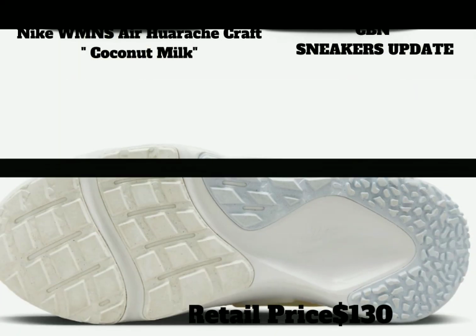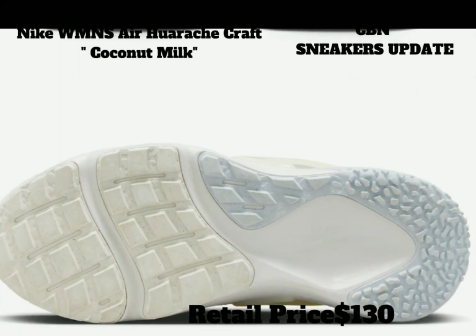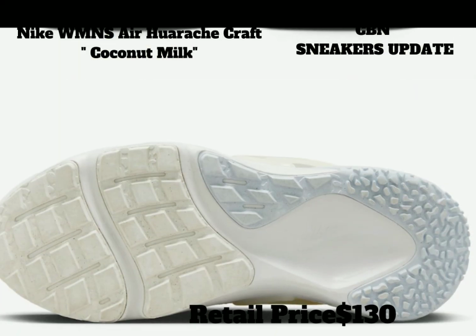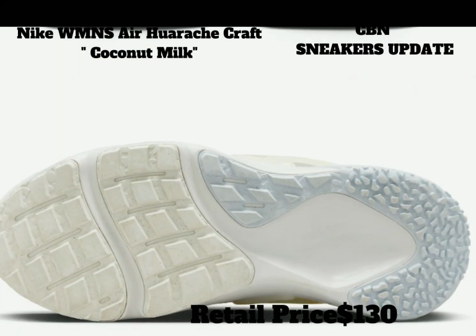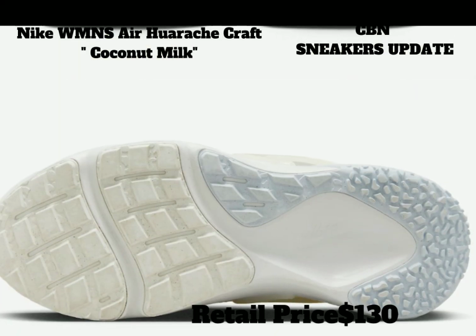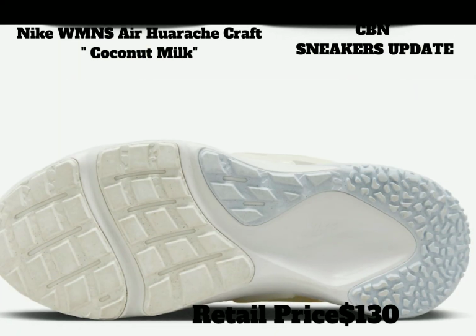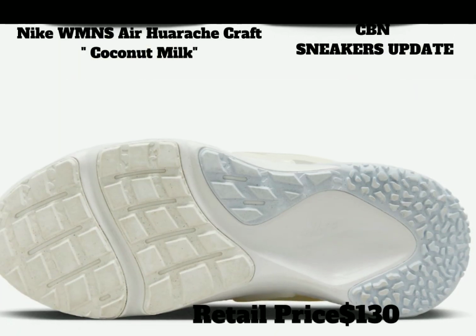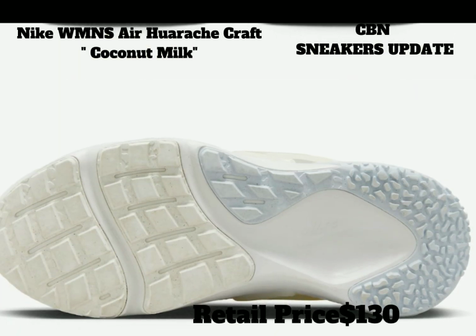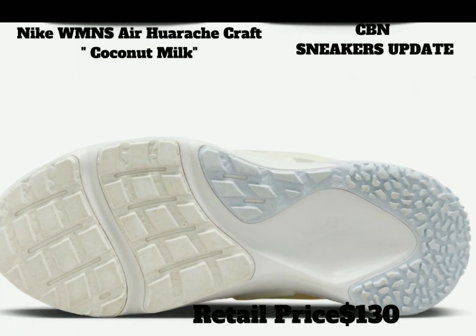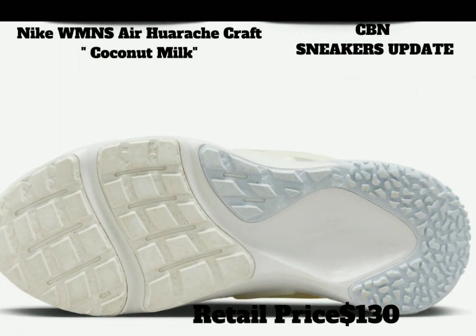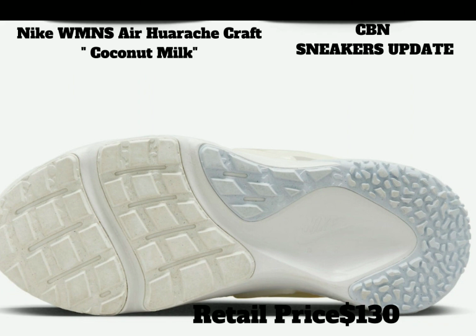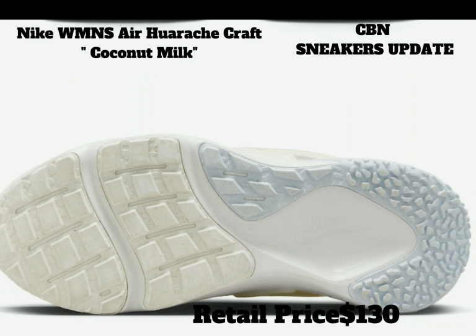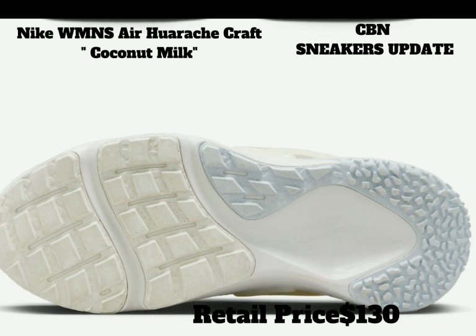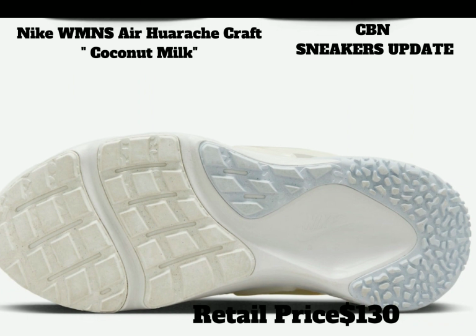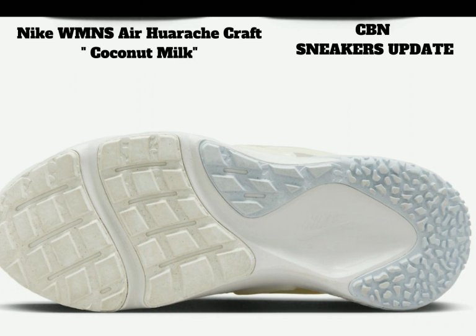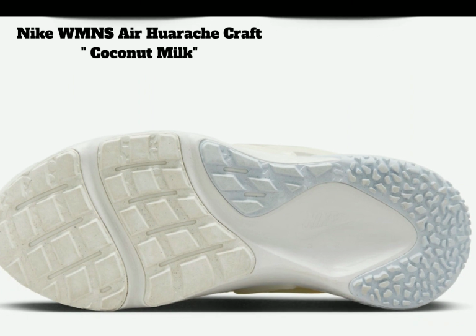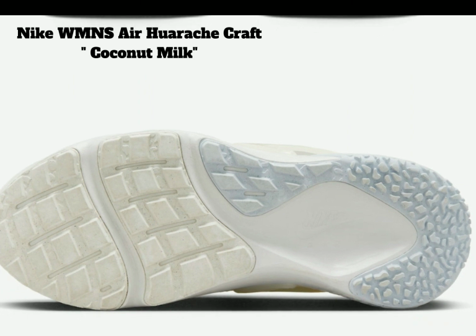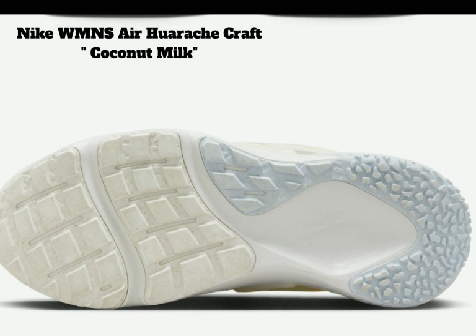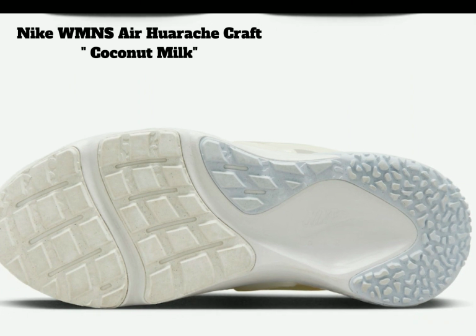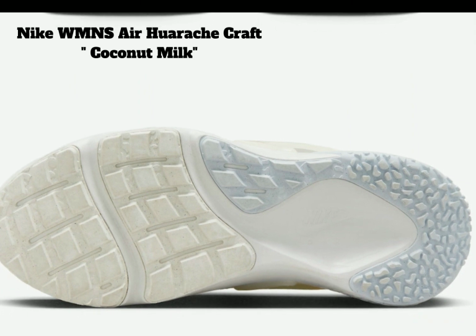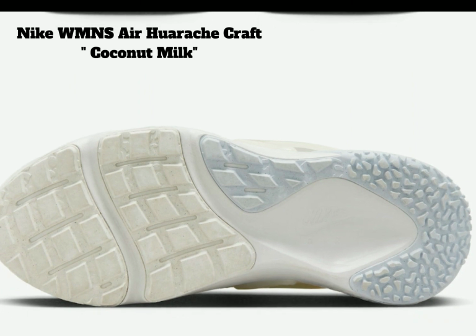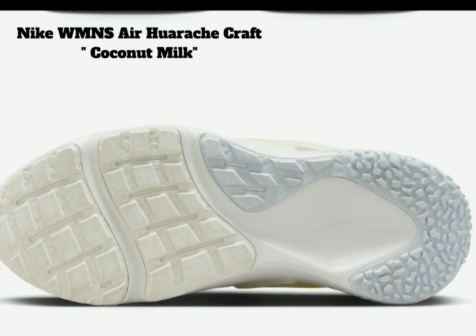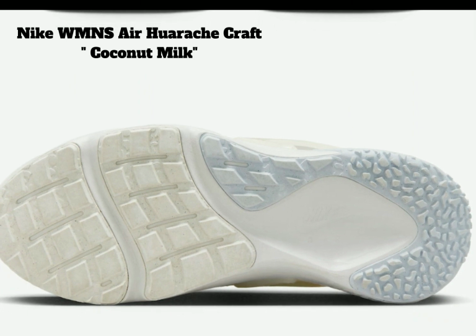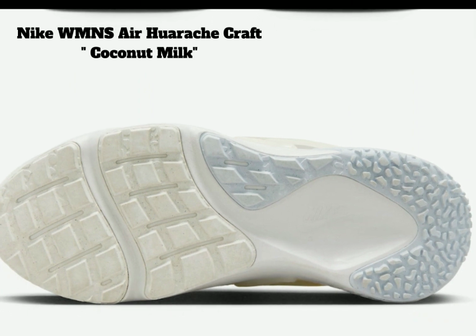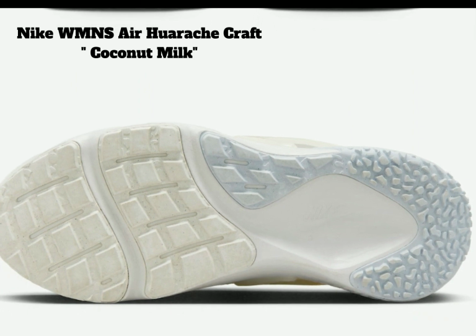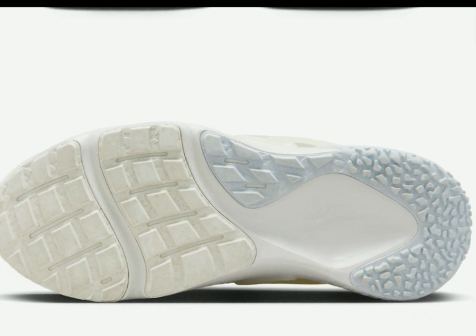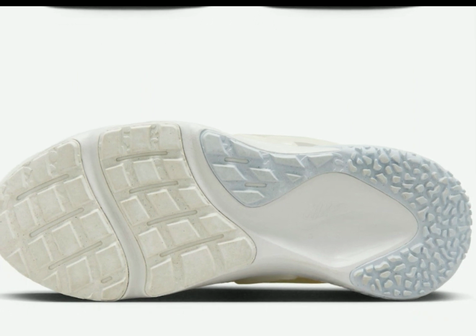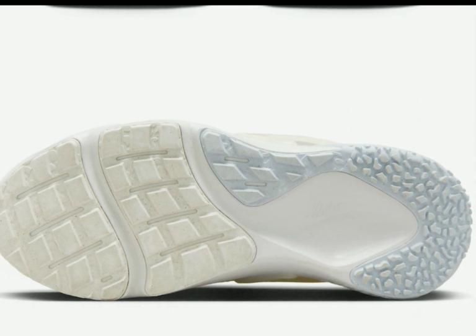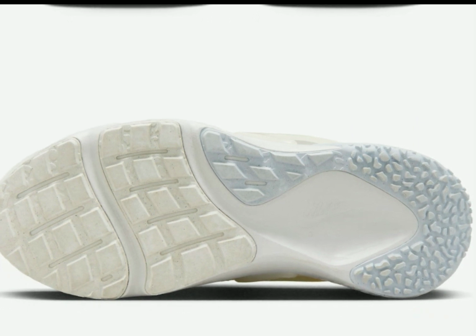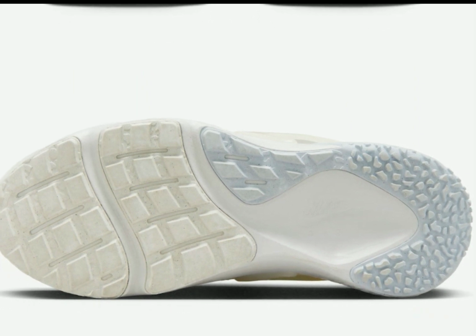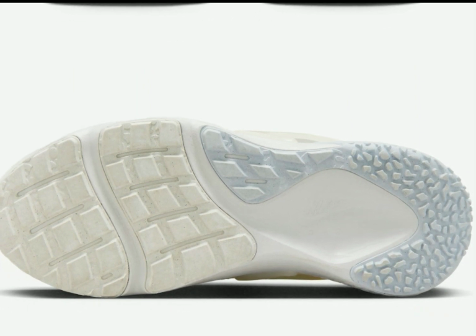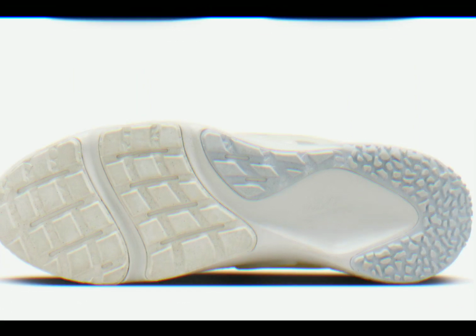This women's Nike Air Huarache Craft will be releasing in the coming weeks for a price tag of one hundred thirty dollars.